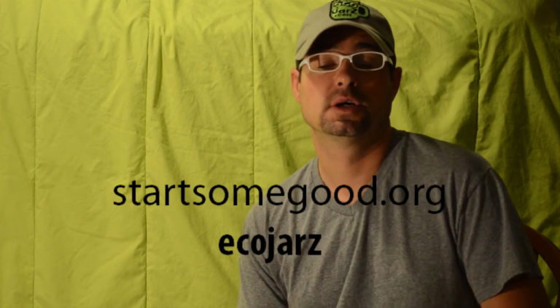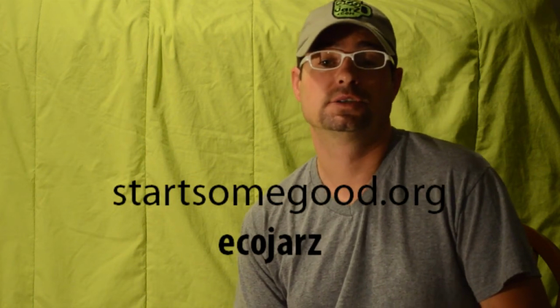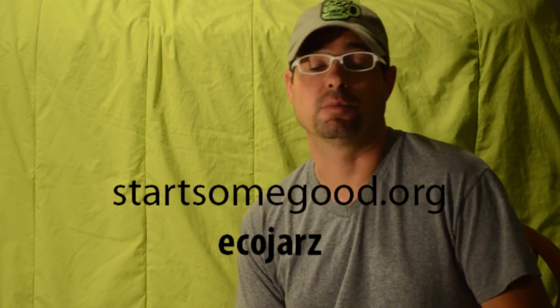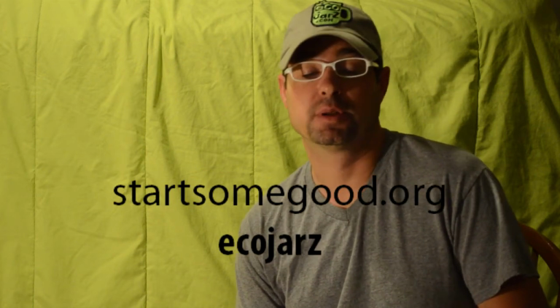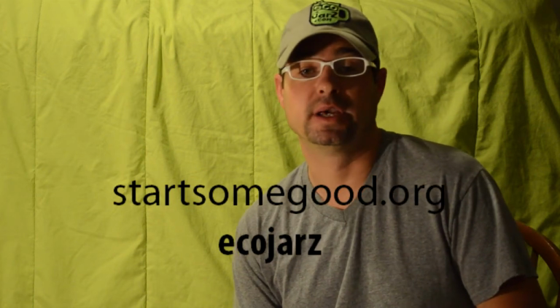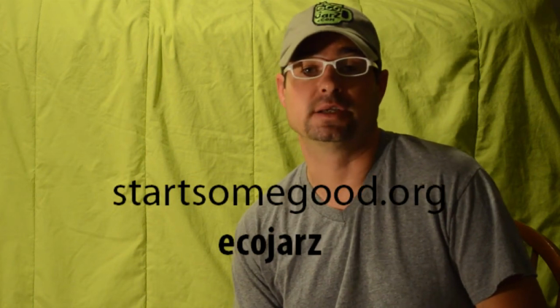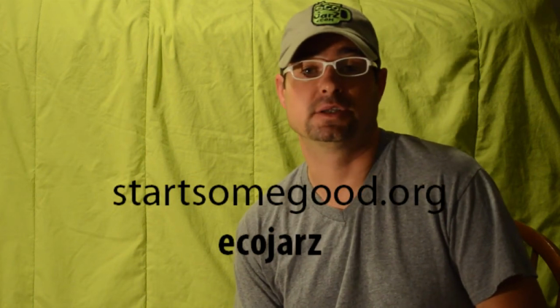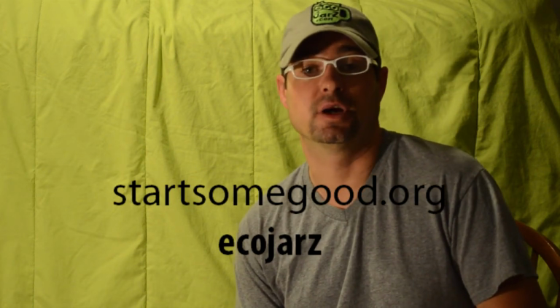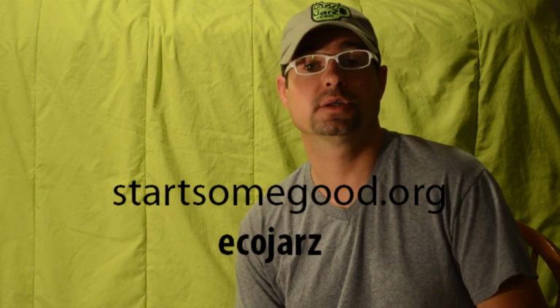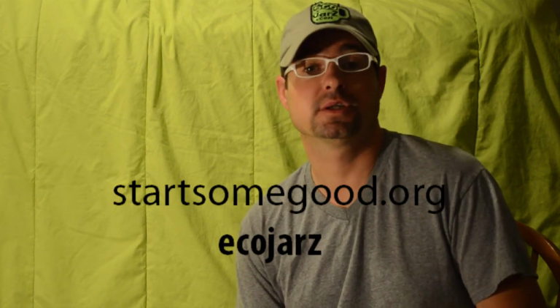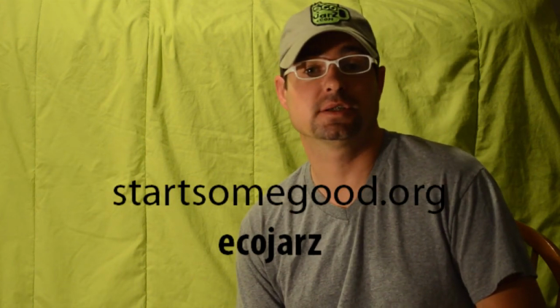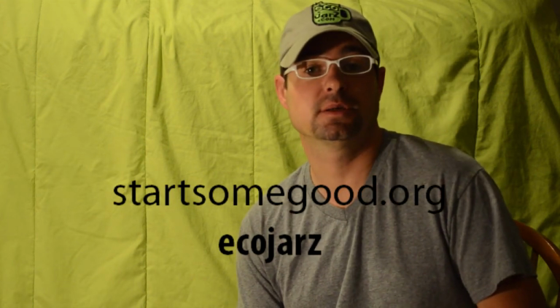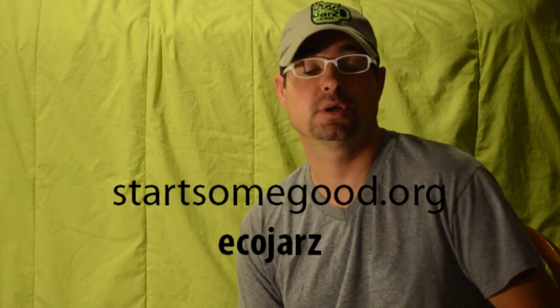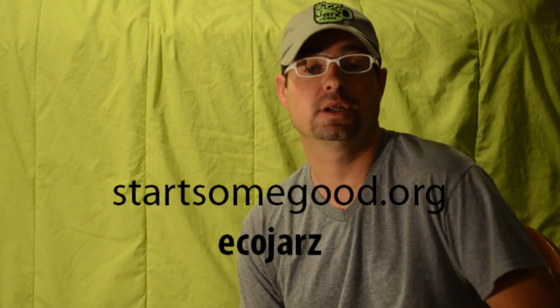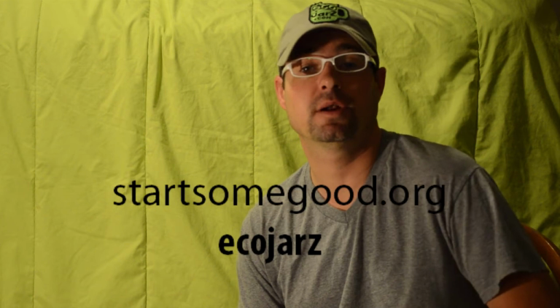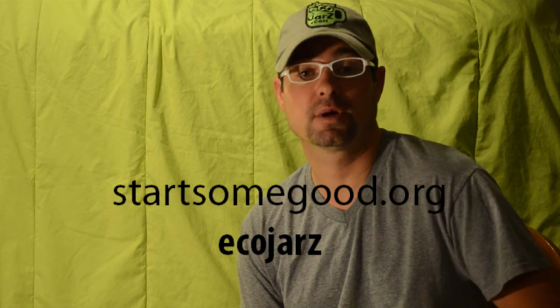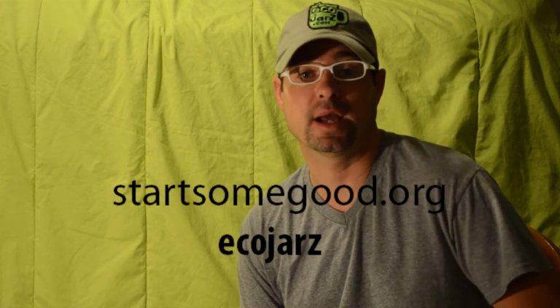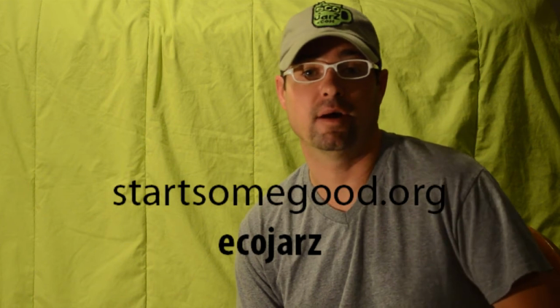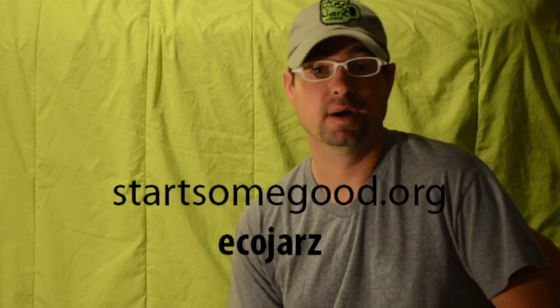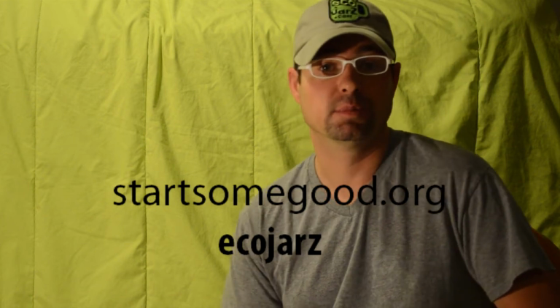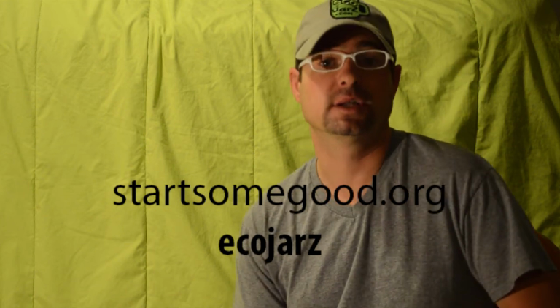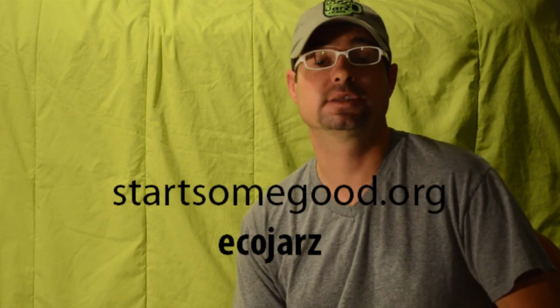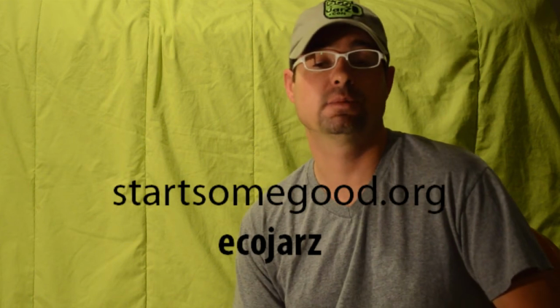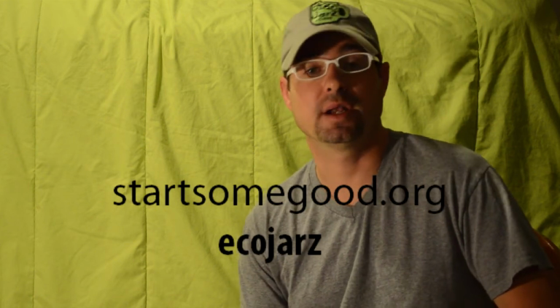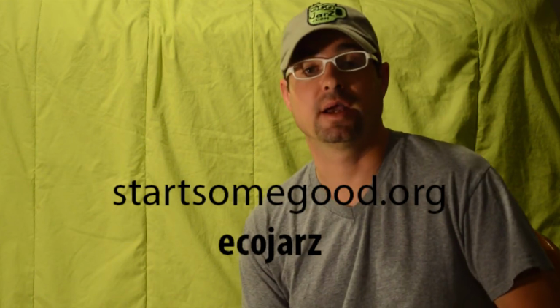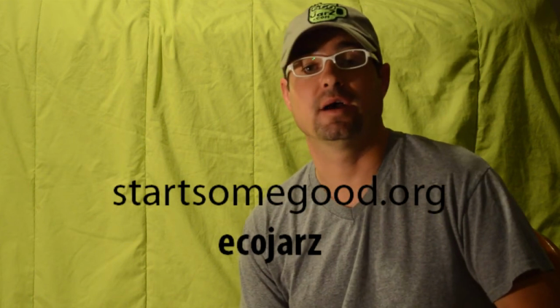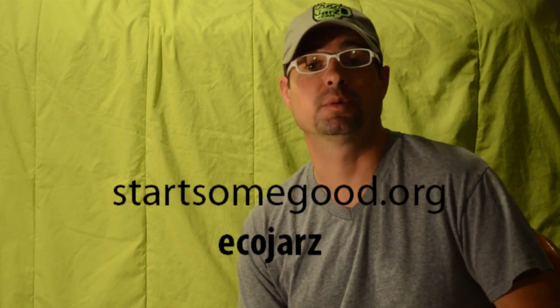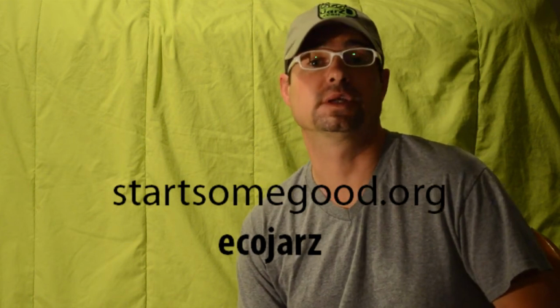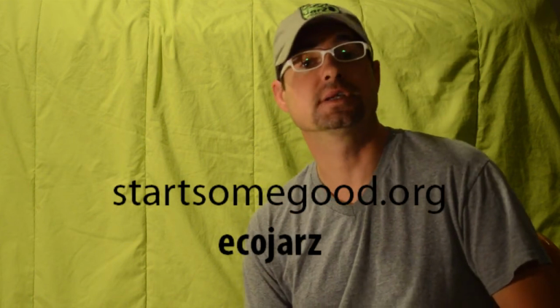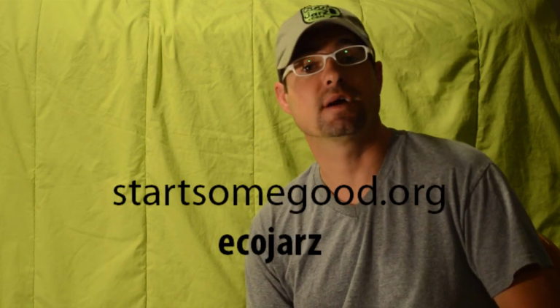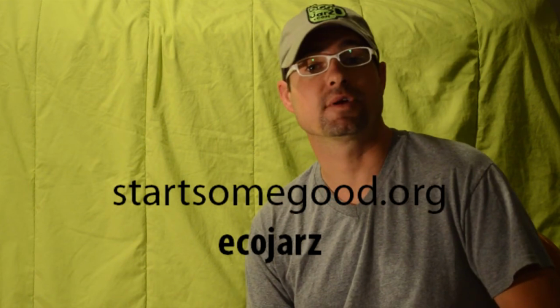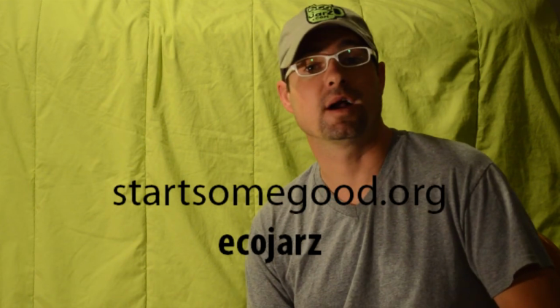So please go to StartSomeGood.org now, pledge us some money, and help us get this off the ground.